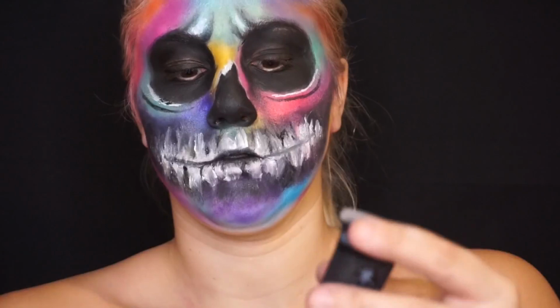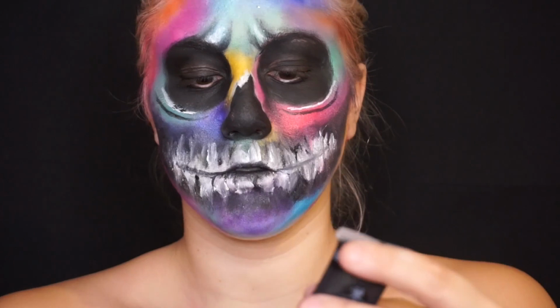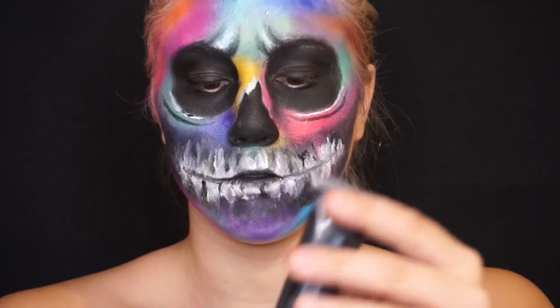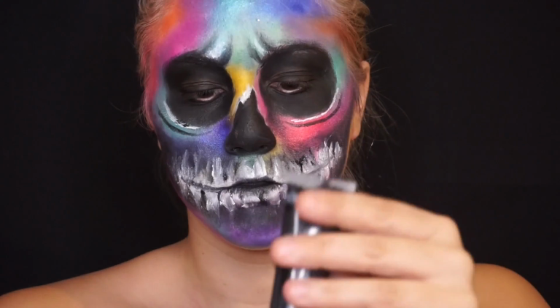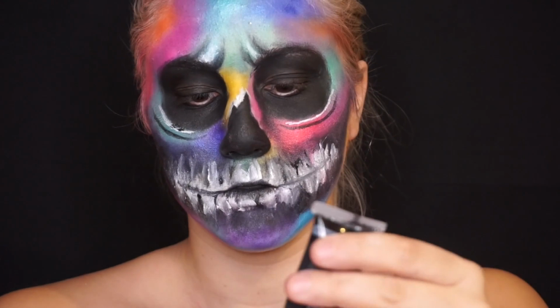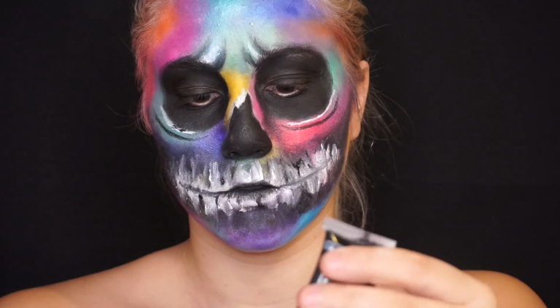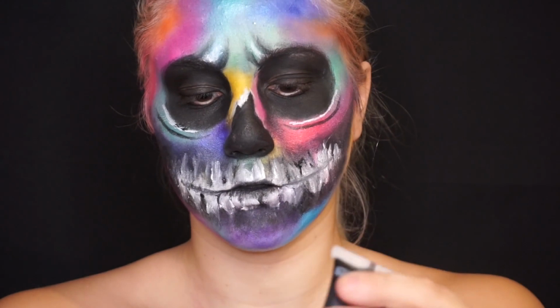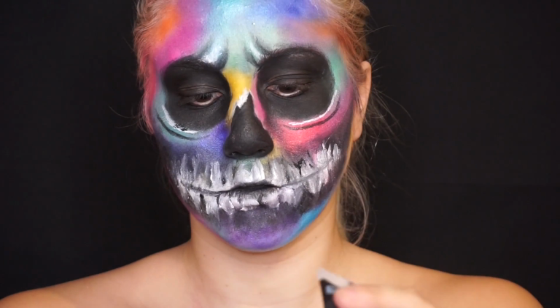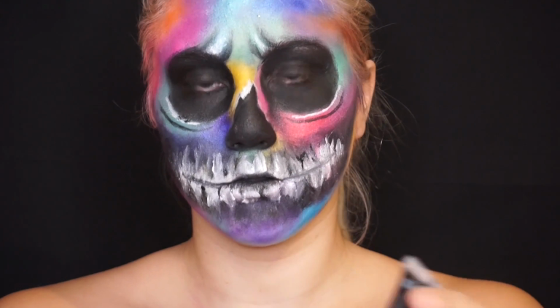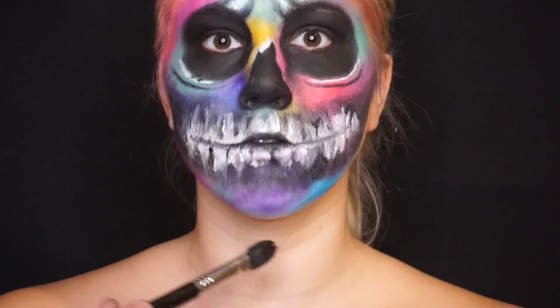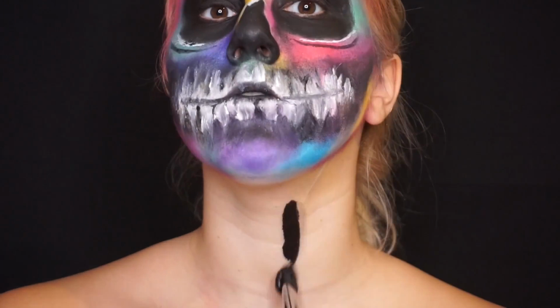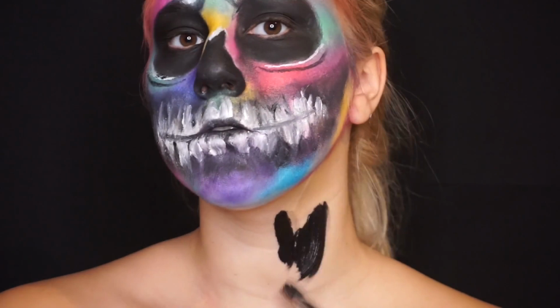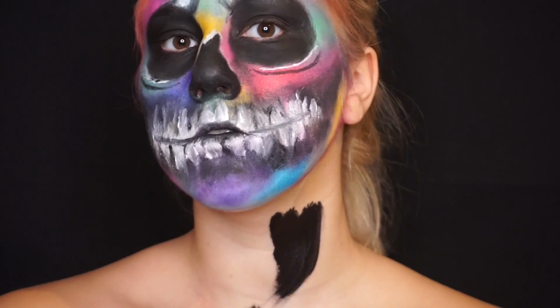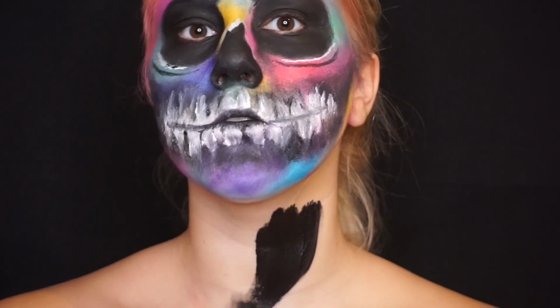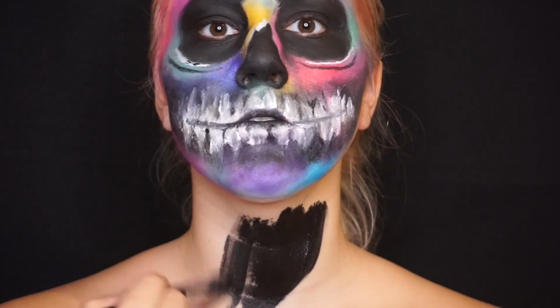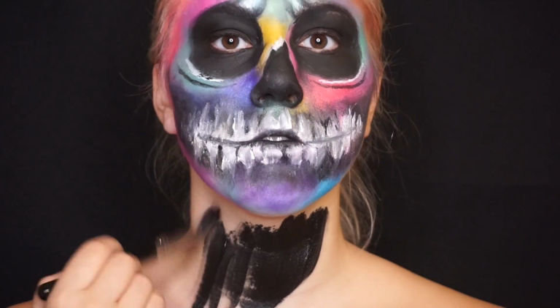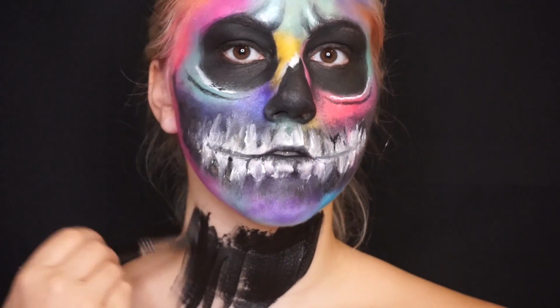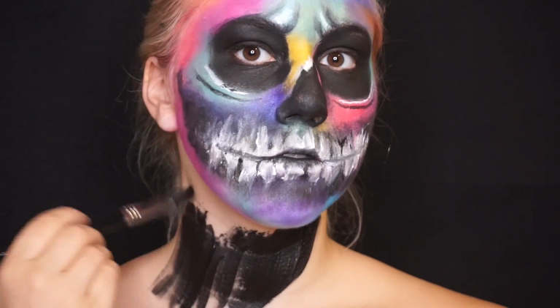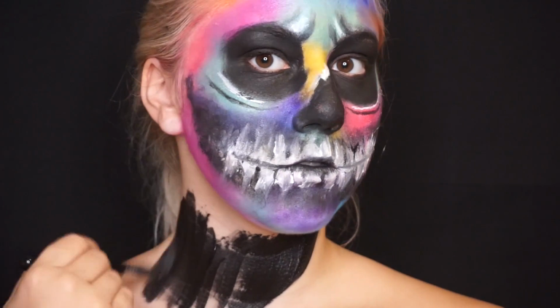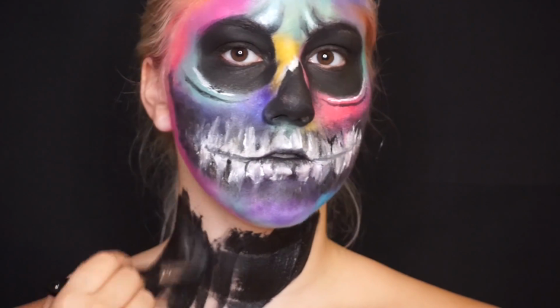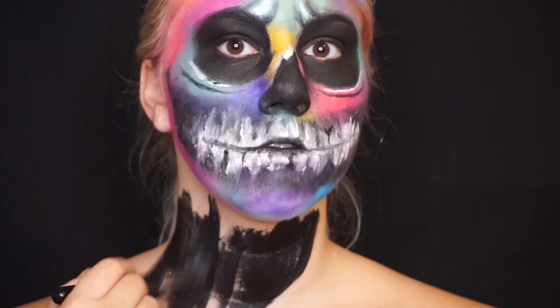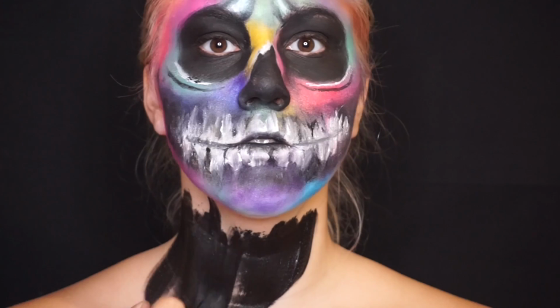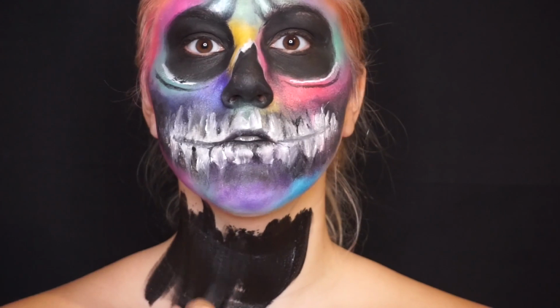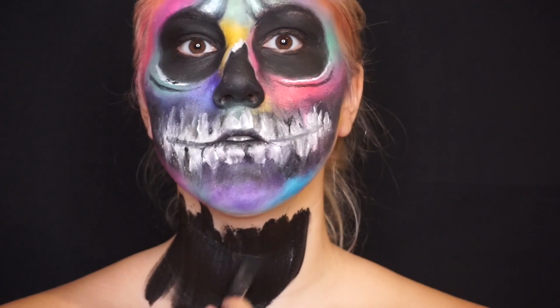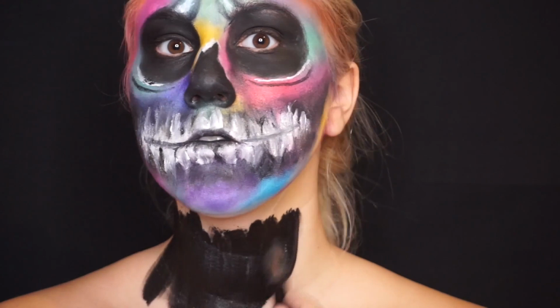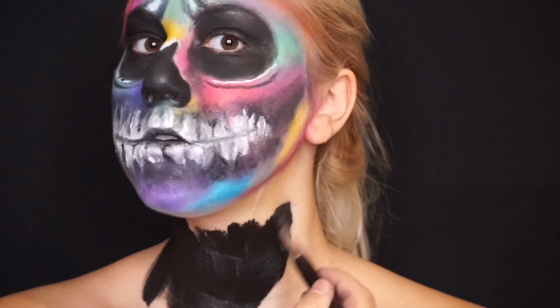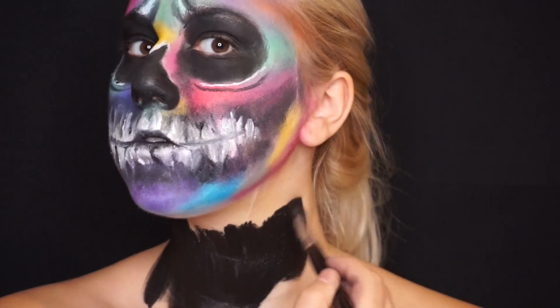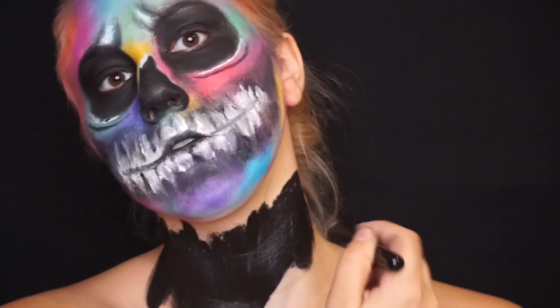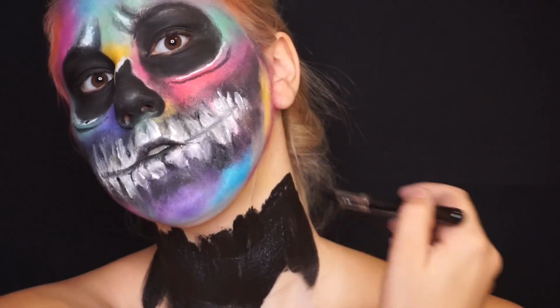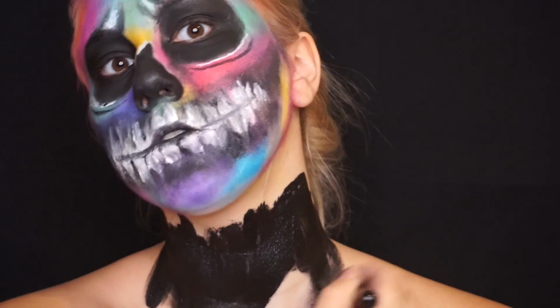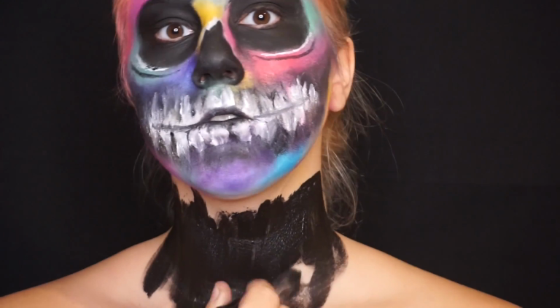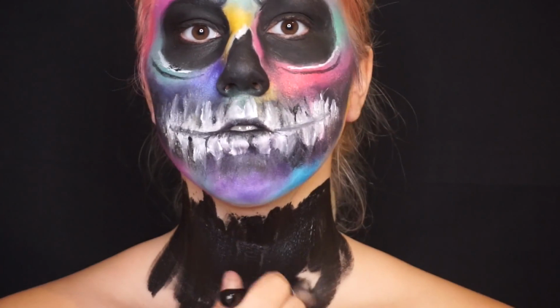And then after that, I'm going to be taking all this cream paint and painting it all over my neck and my shoulders.